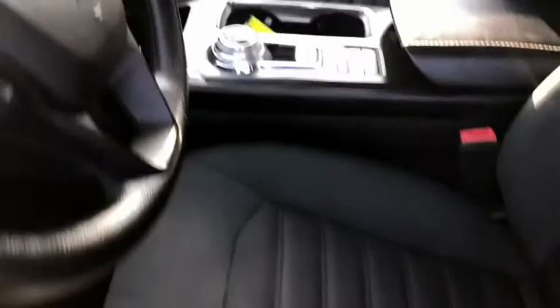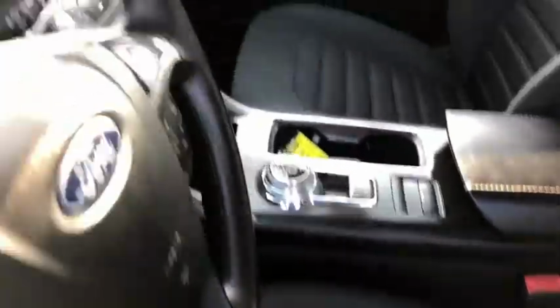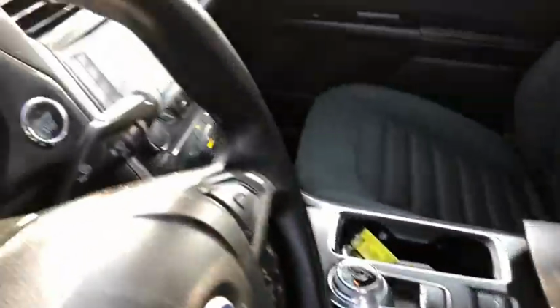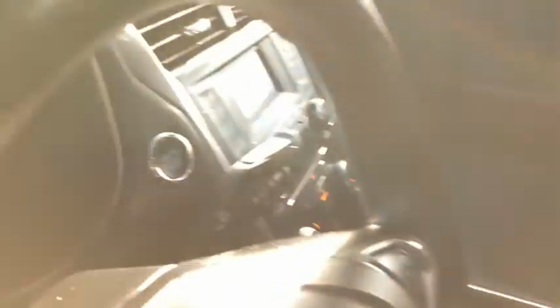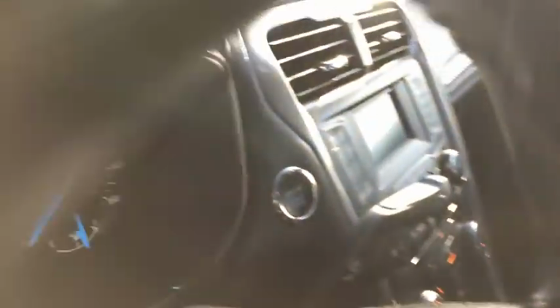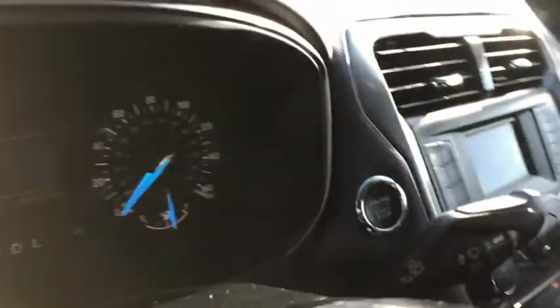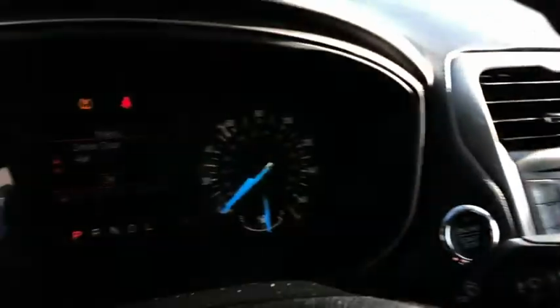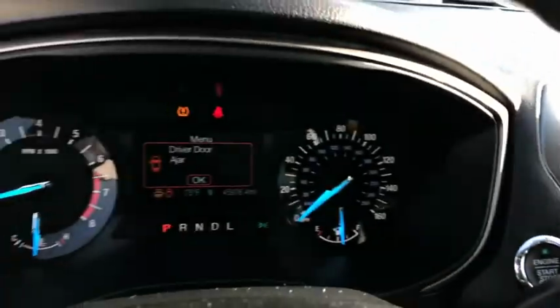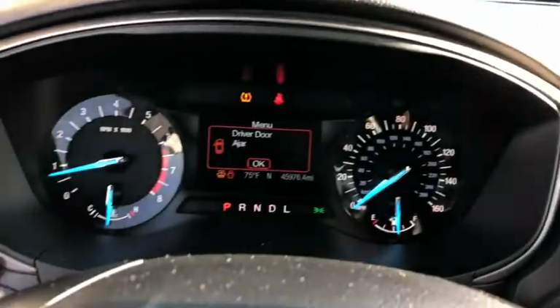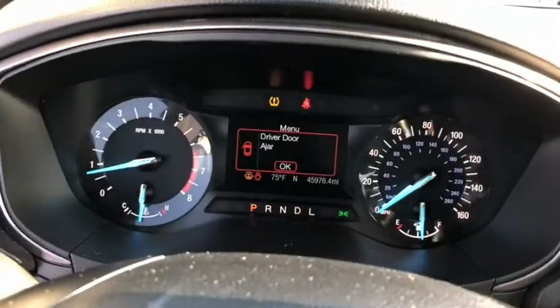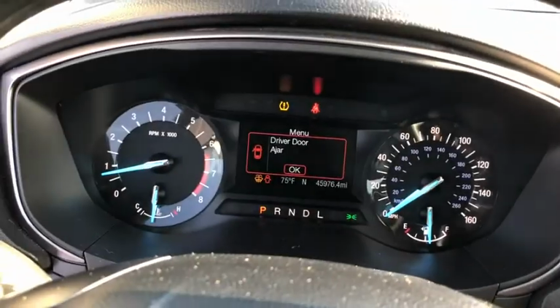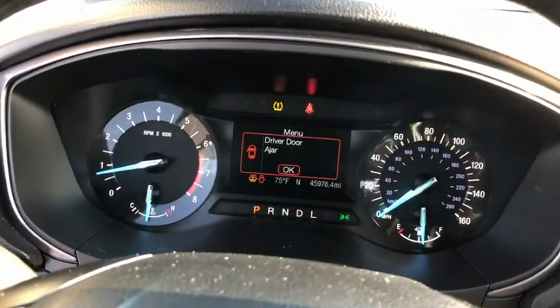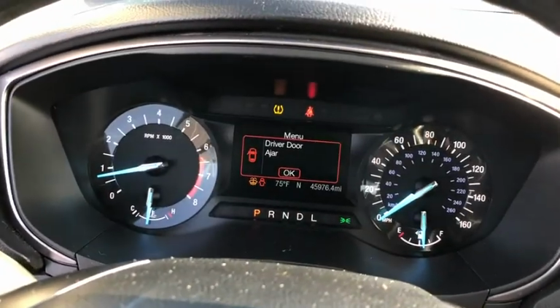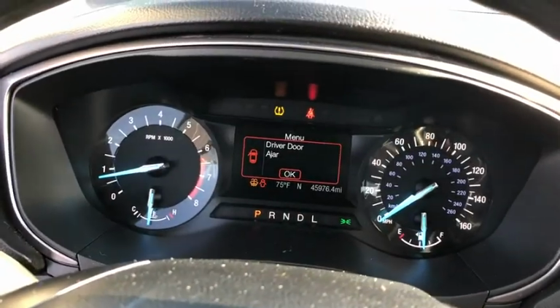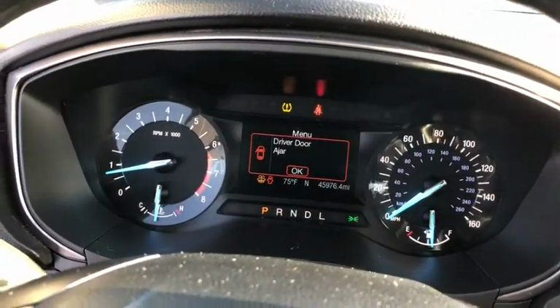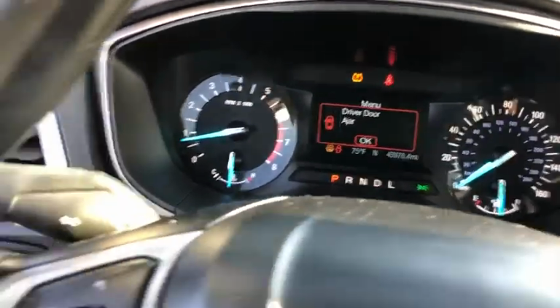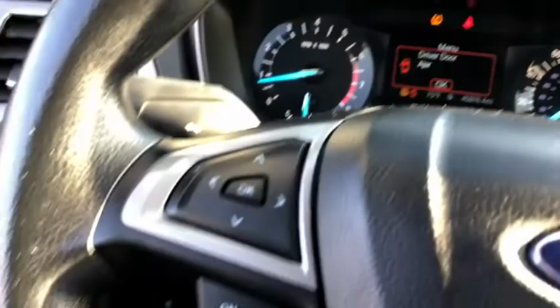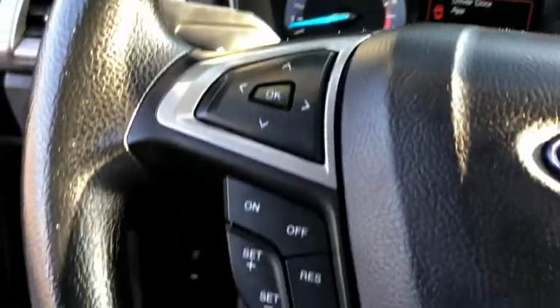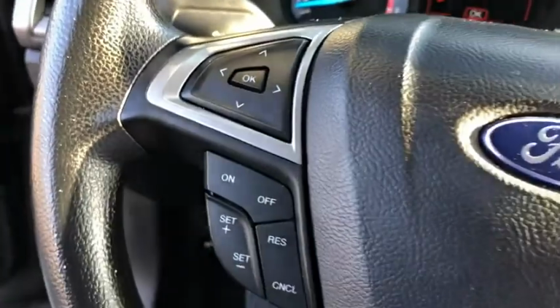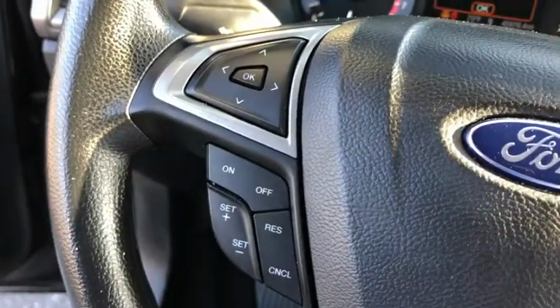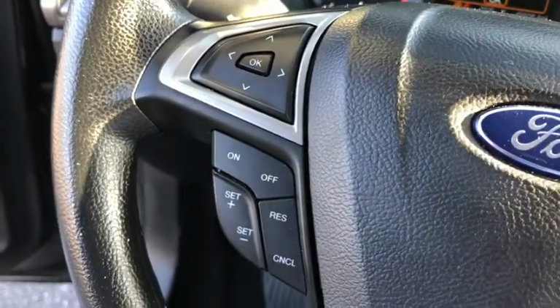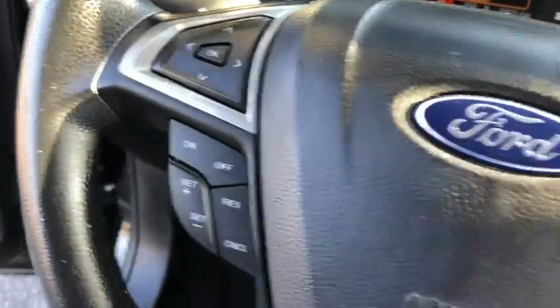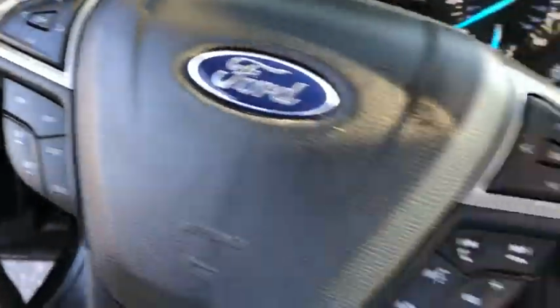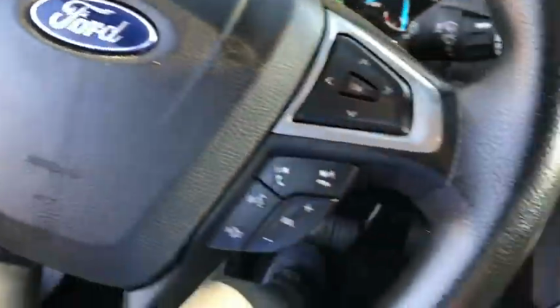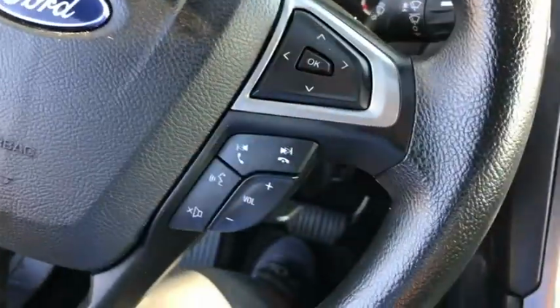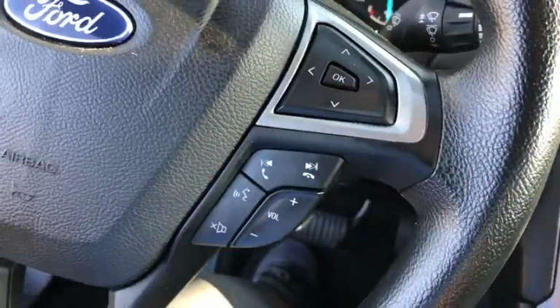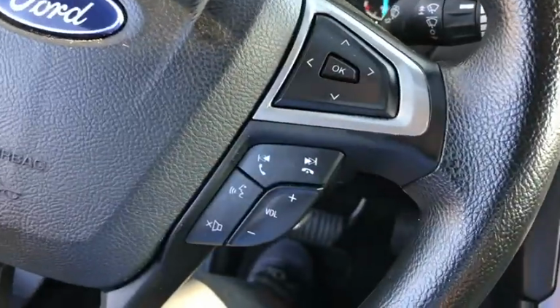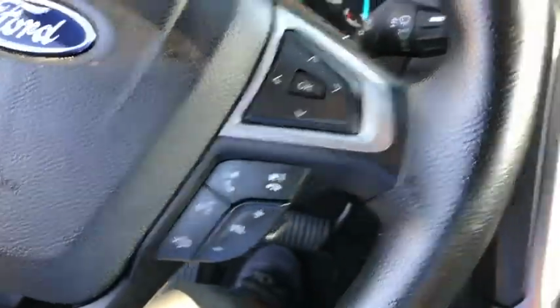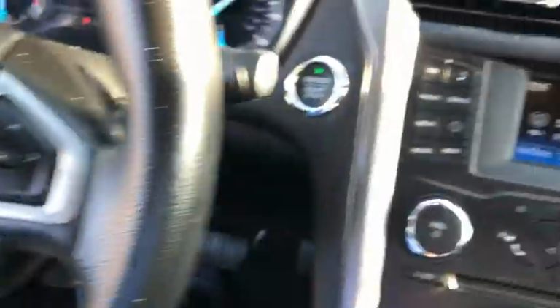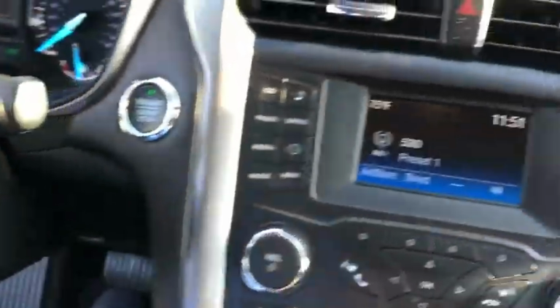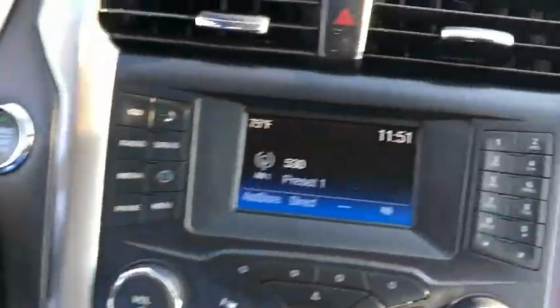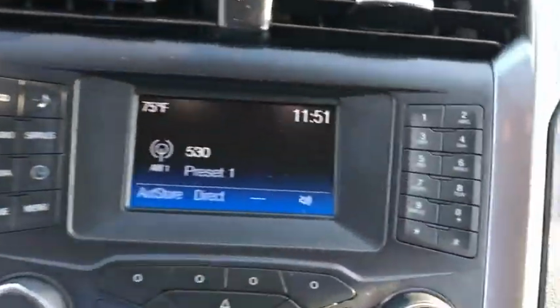Tachometer, driver vanity mirror, front reading lamps. Drive away with a great deal on this vehicle. Call or stop in today.